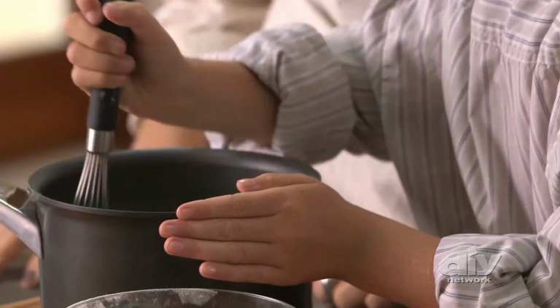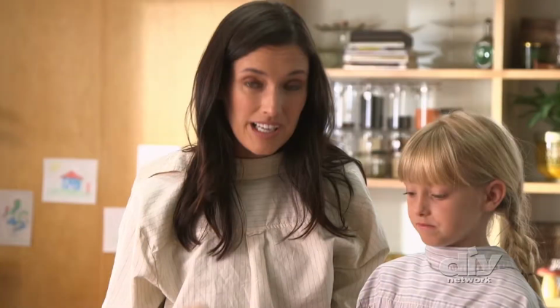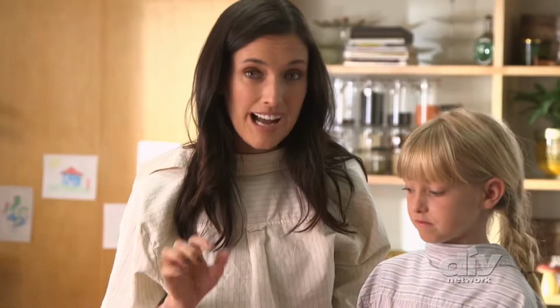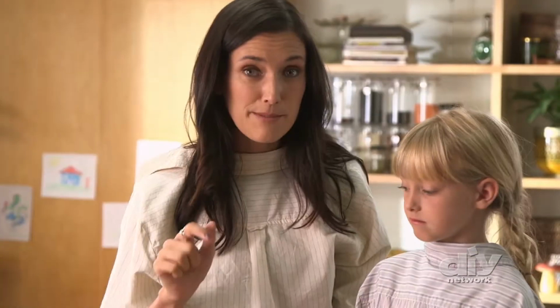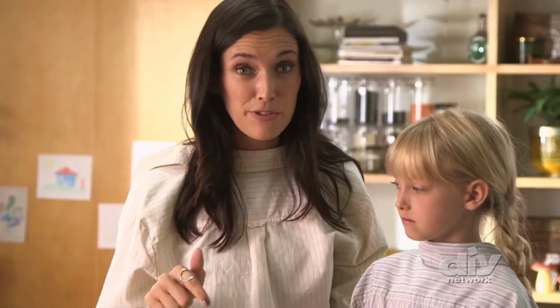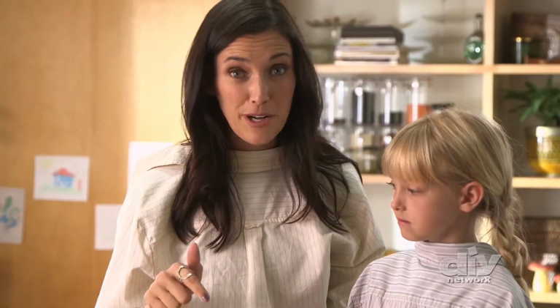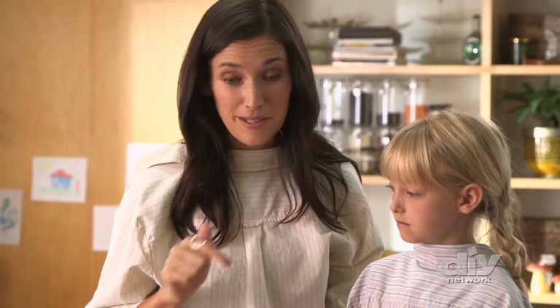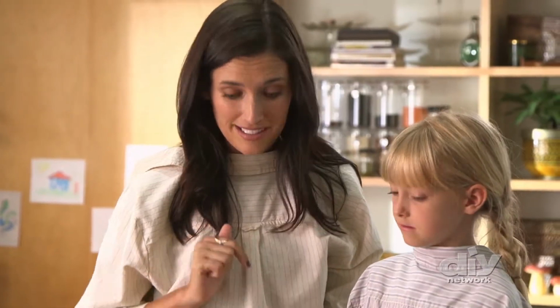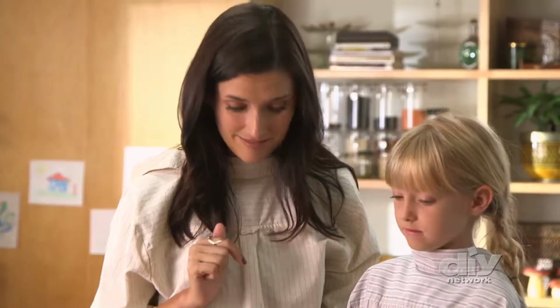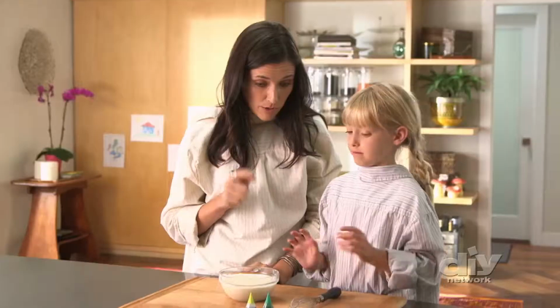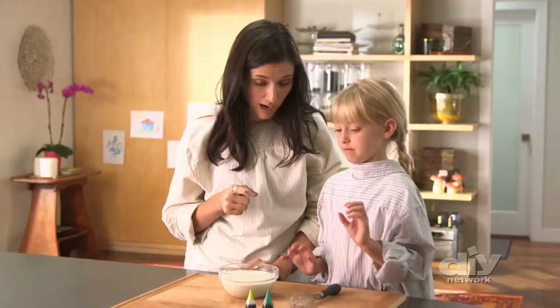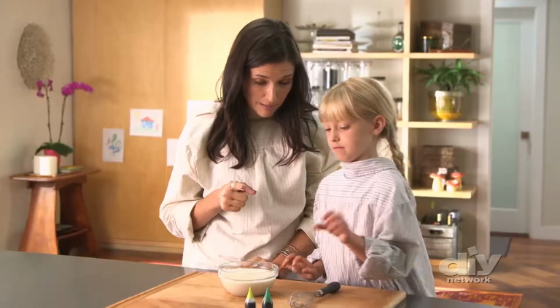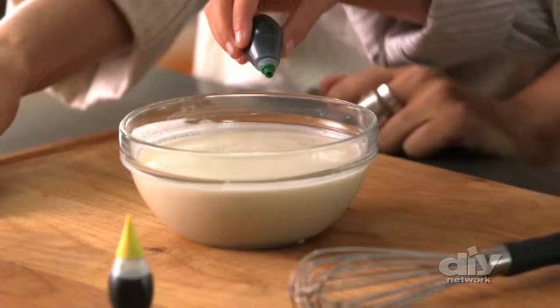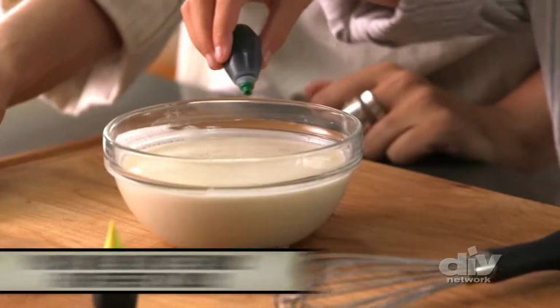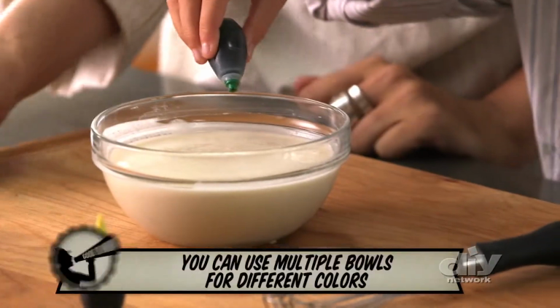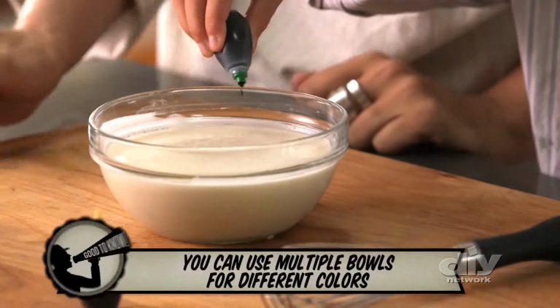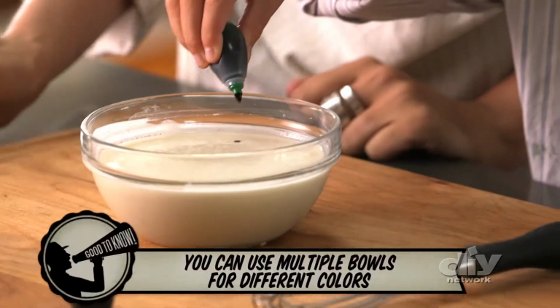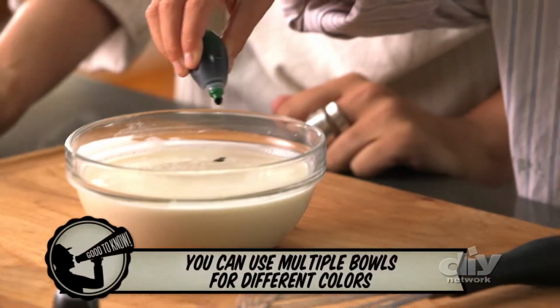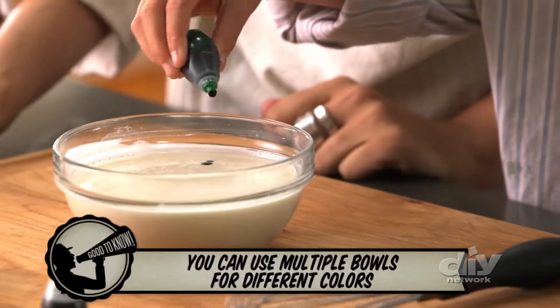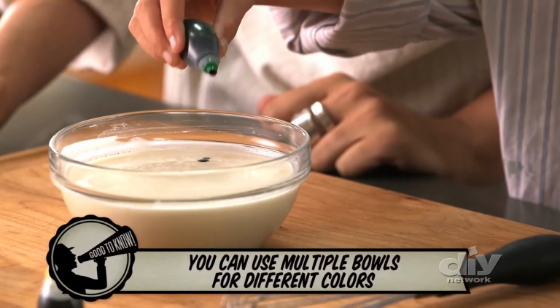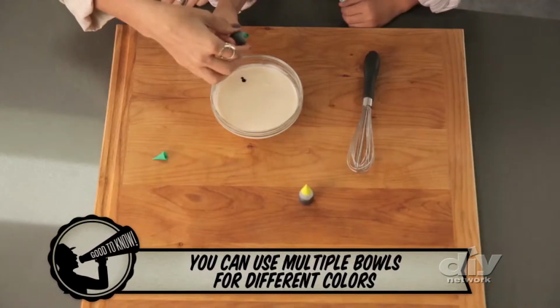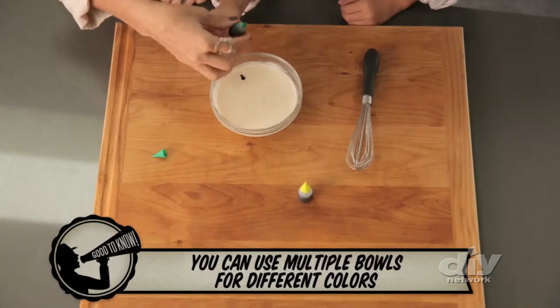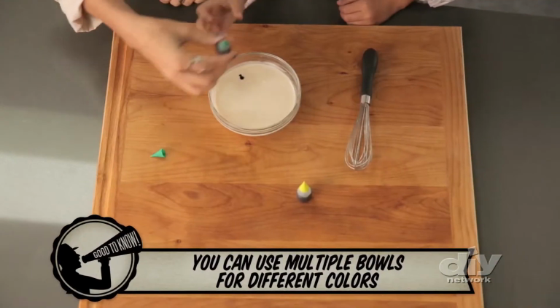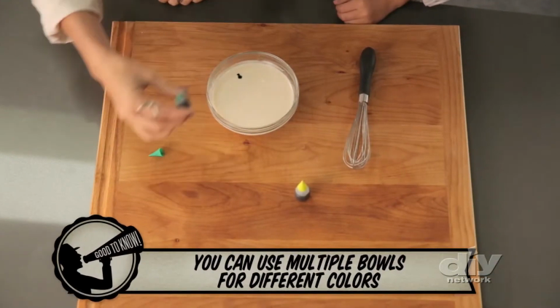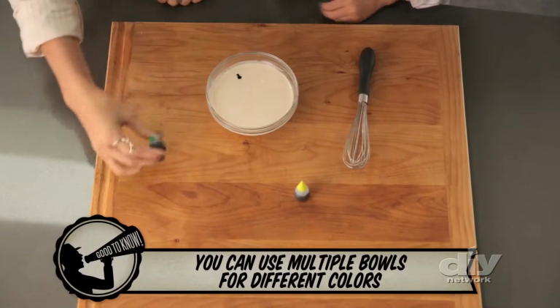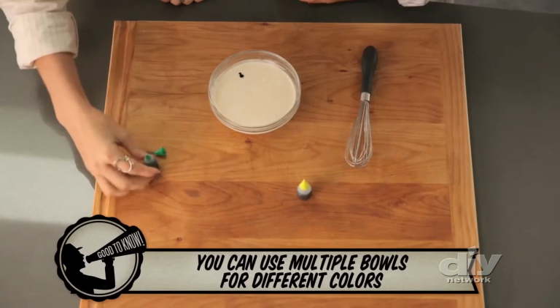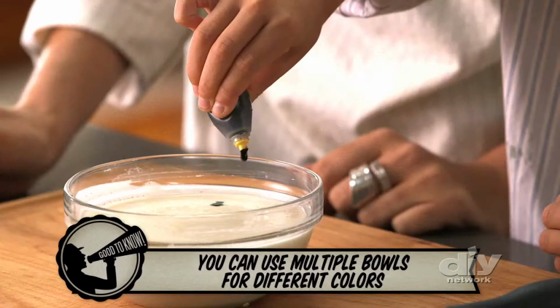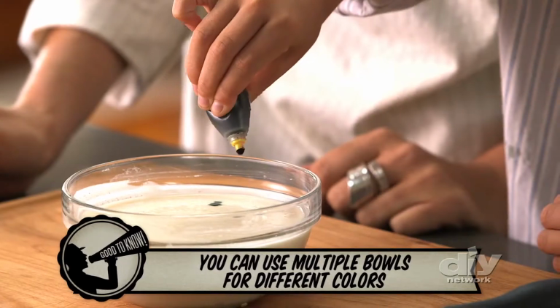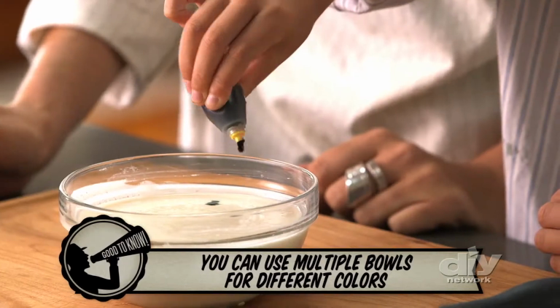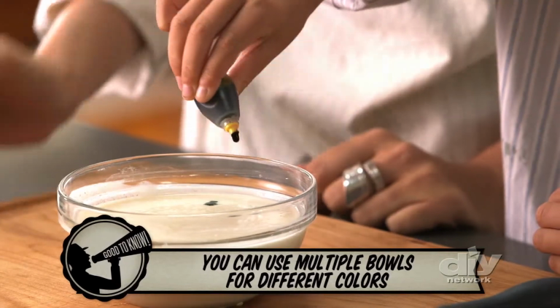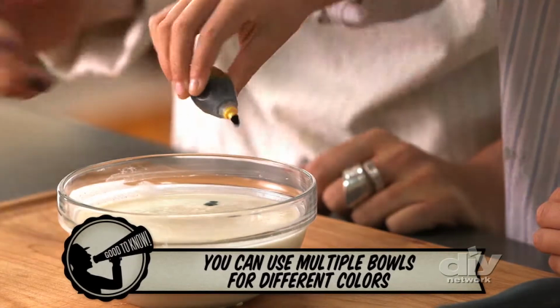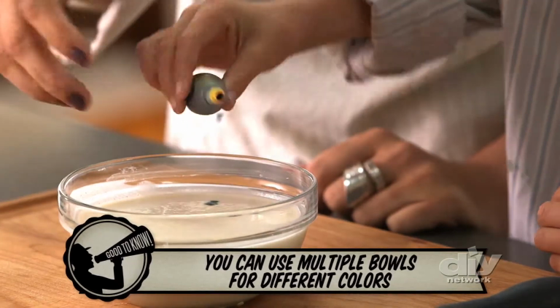Add some food coloring — two drops. Perfect. Now the yellow. This is too good — go for it!